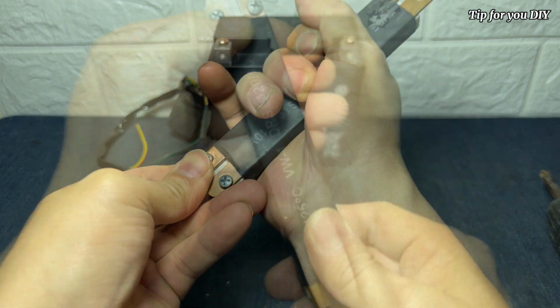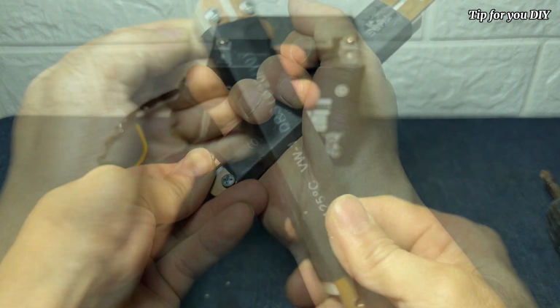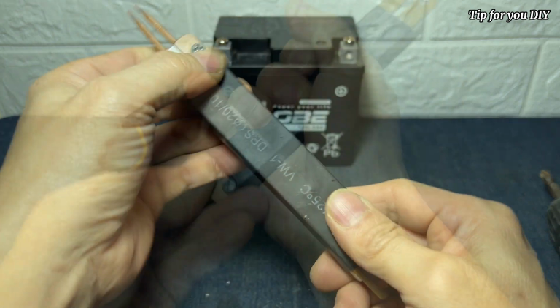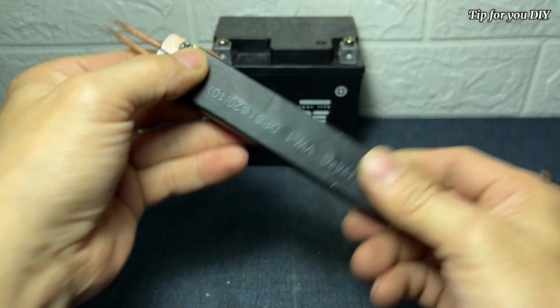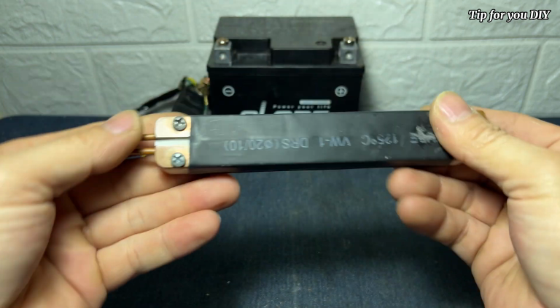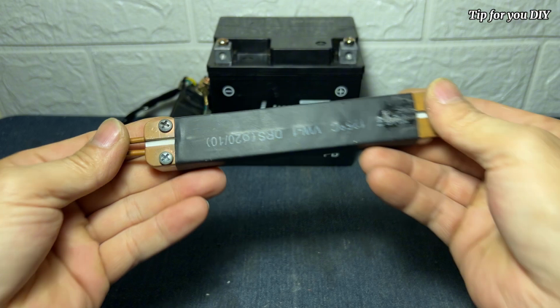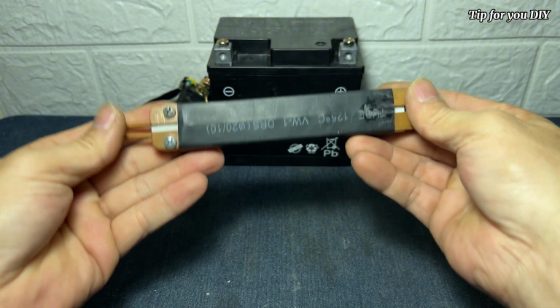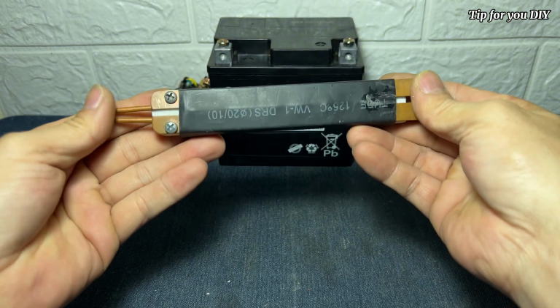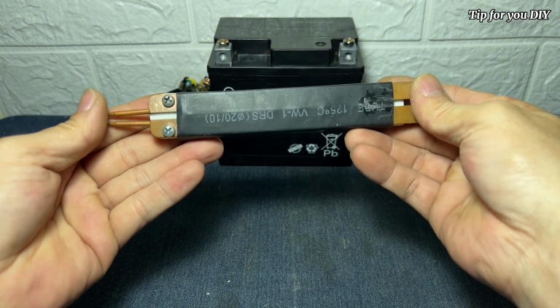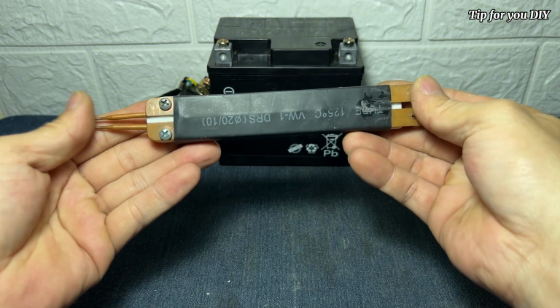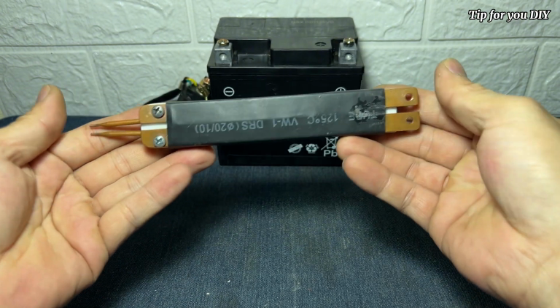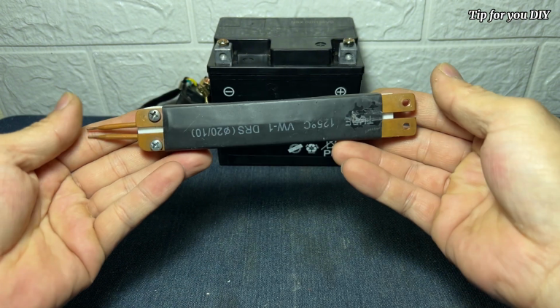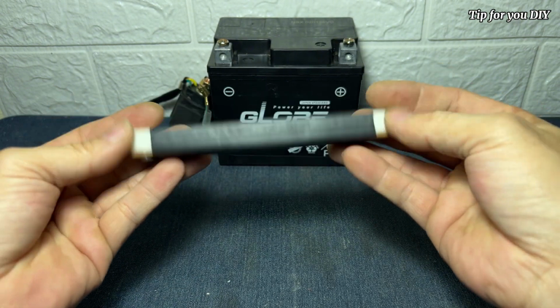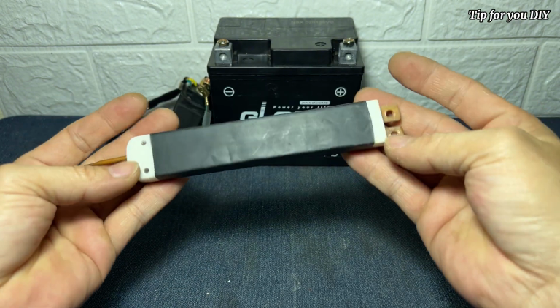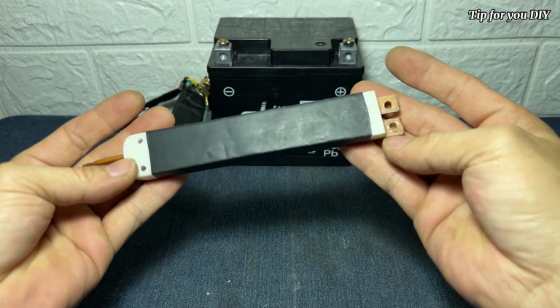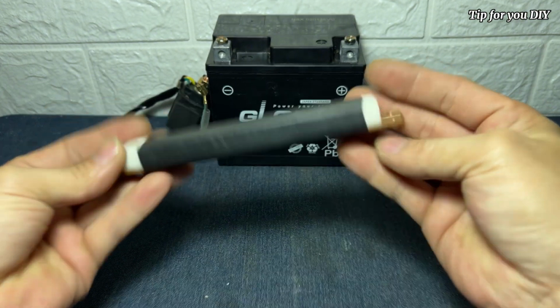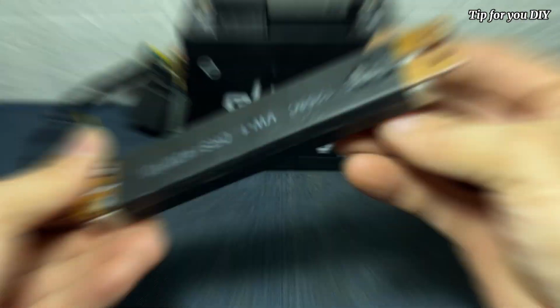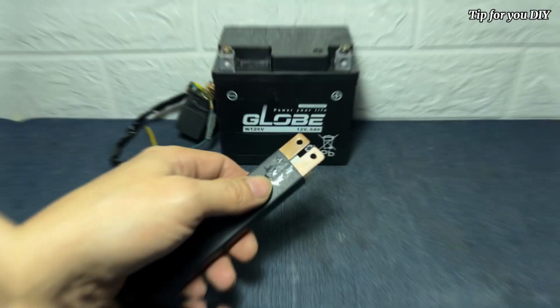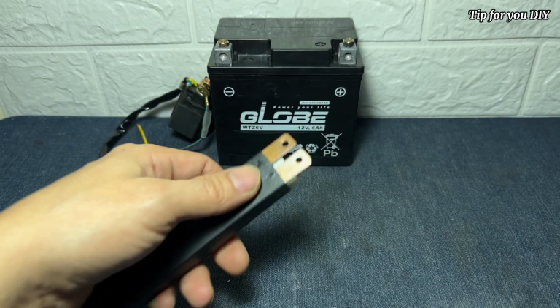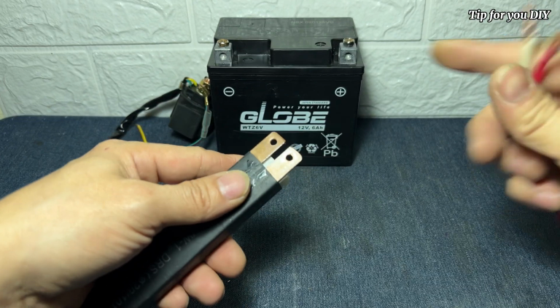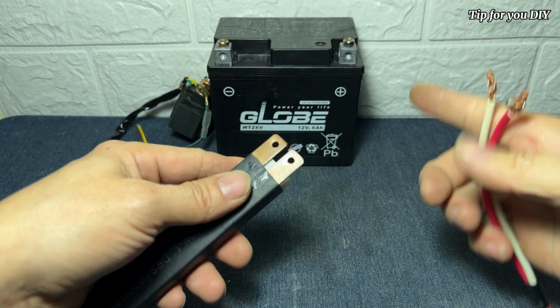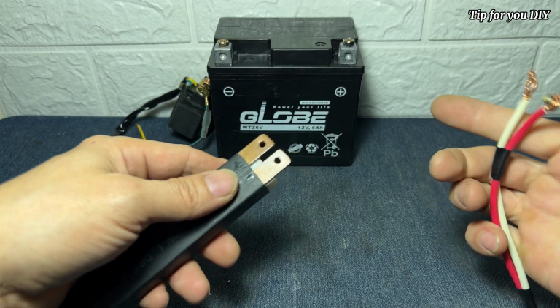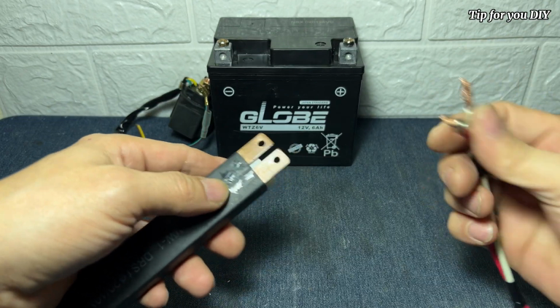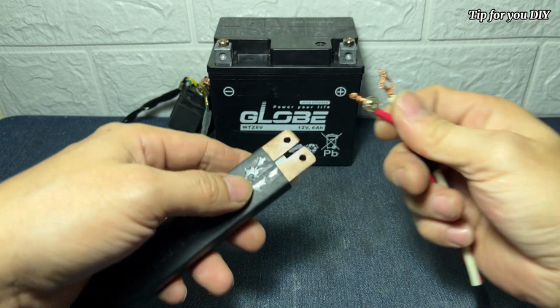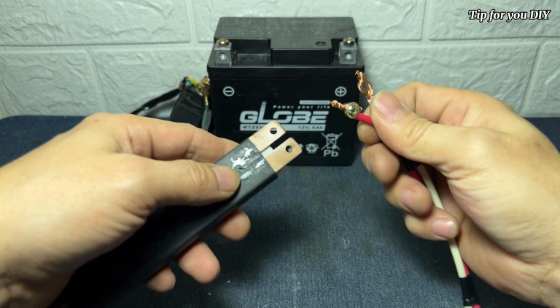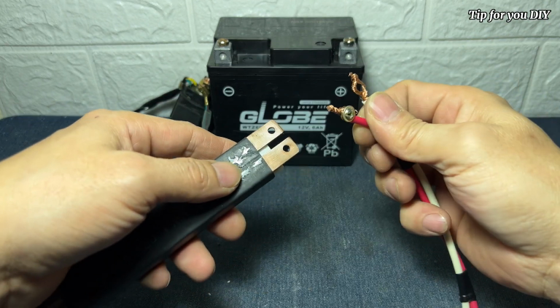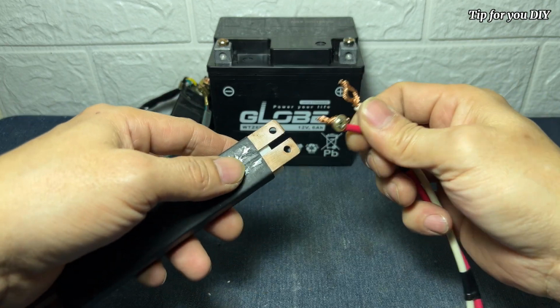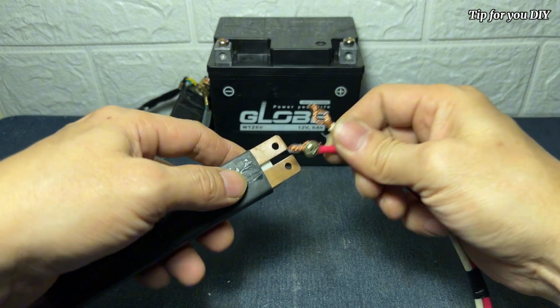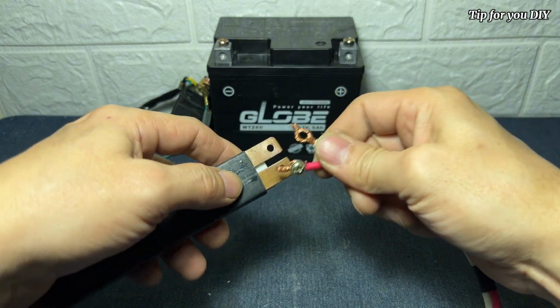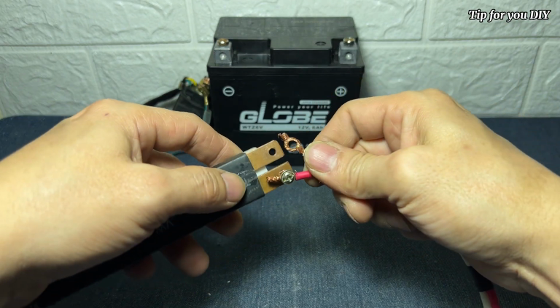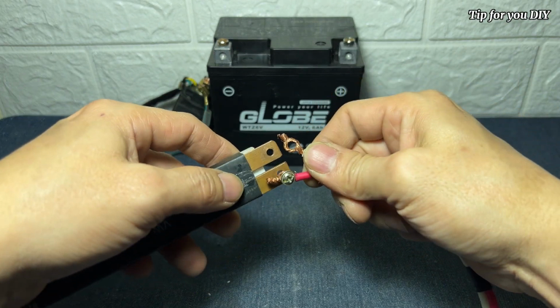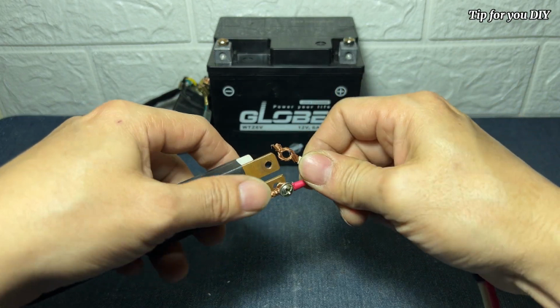It has a black plastic case that looks sturdy. Now I'll connect to the power cord here first.